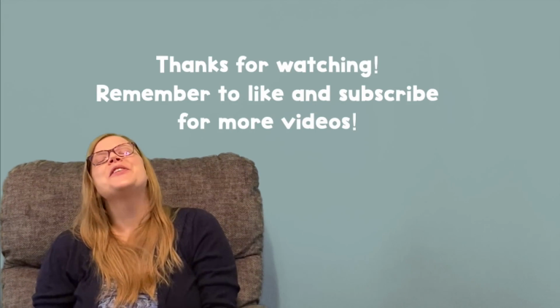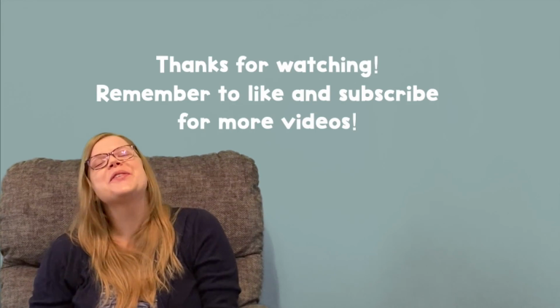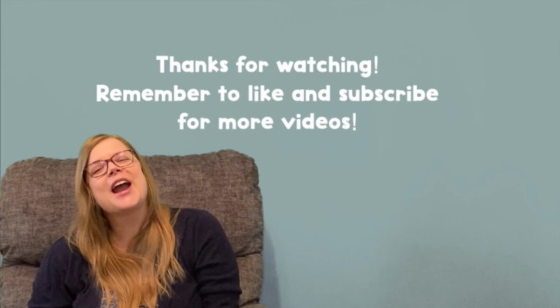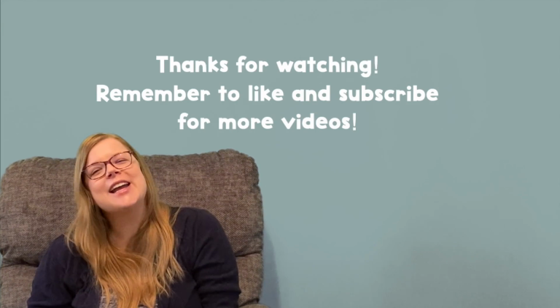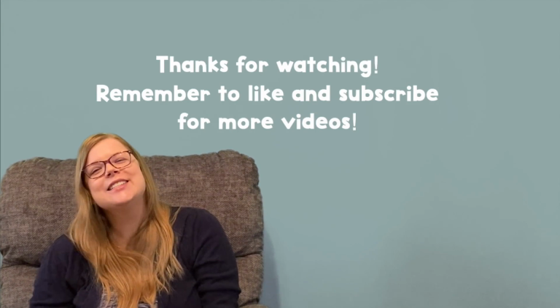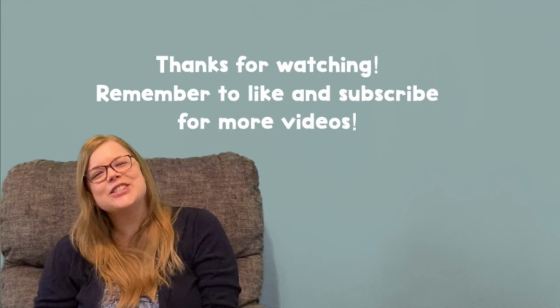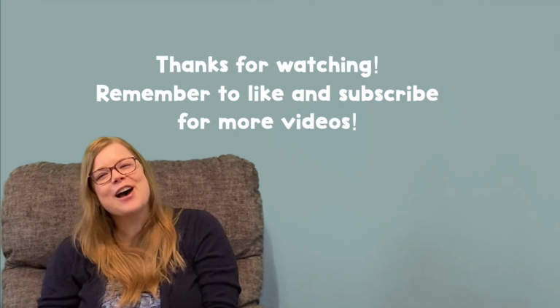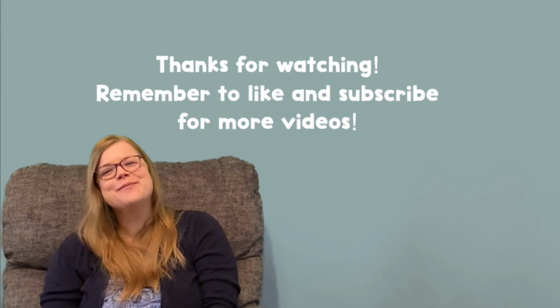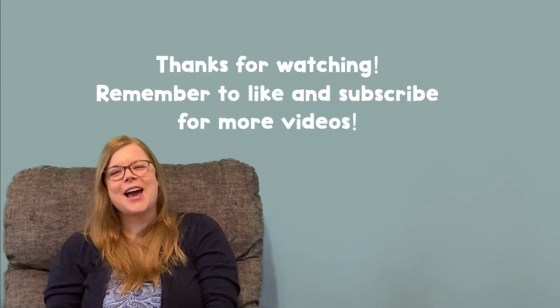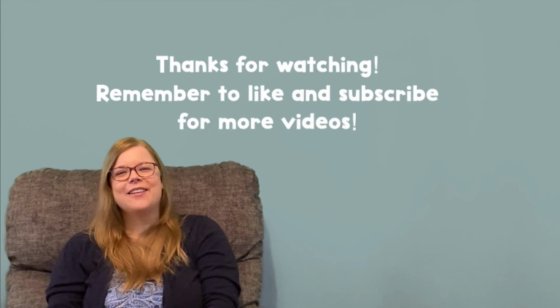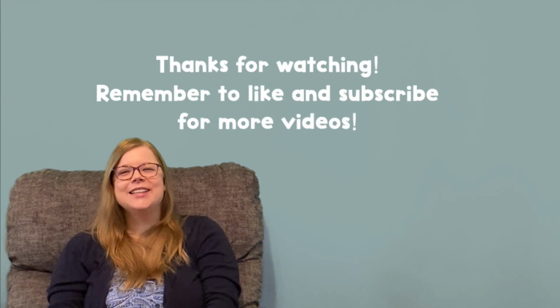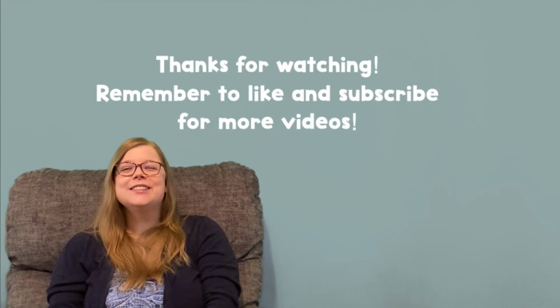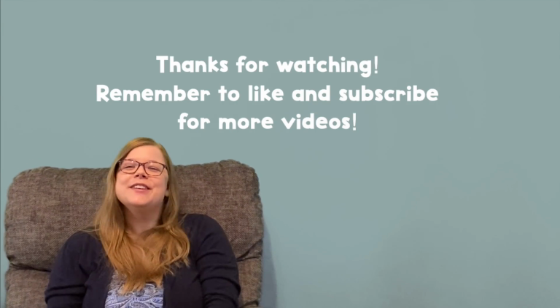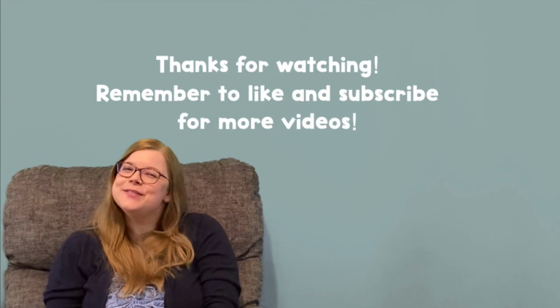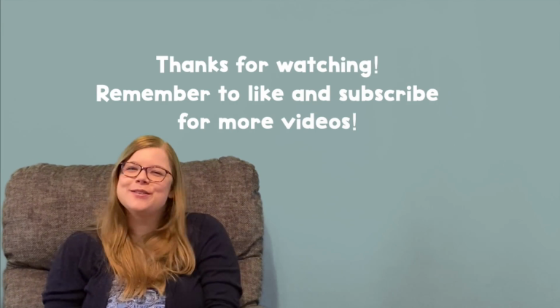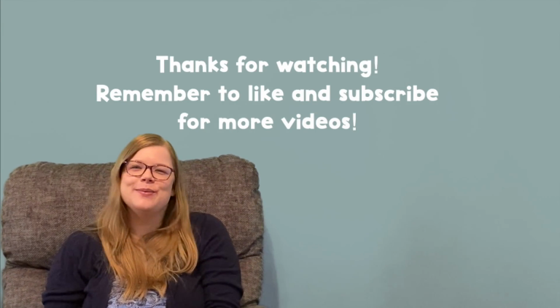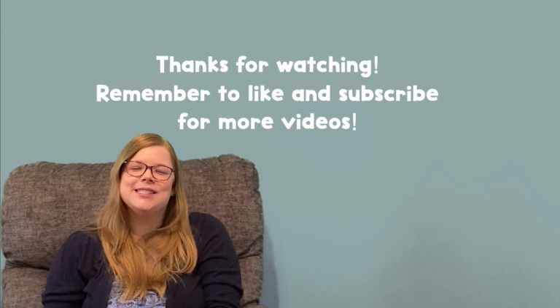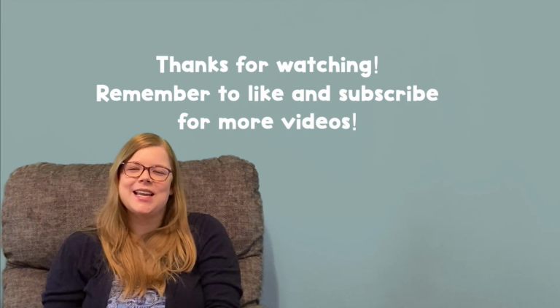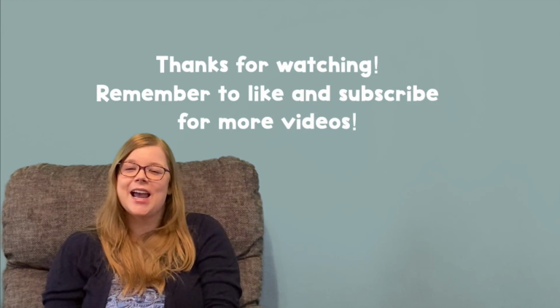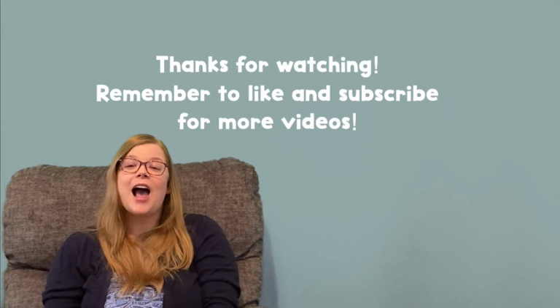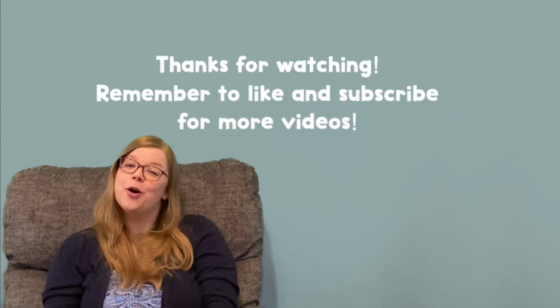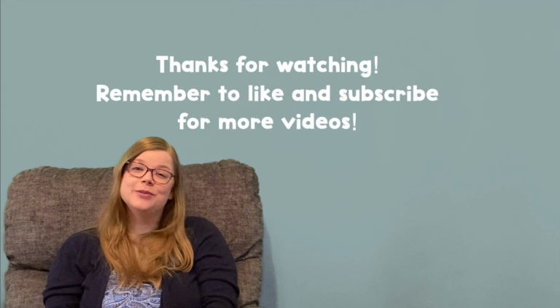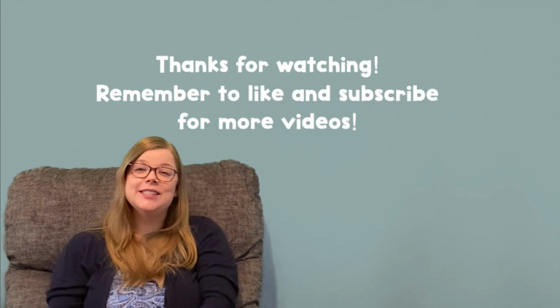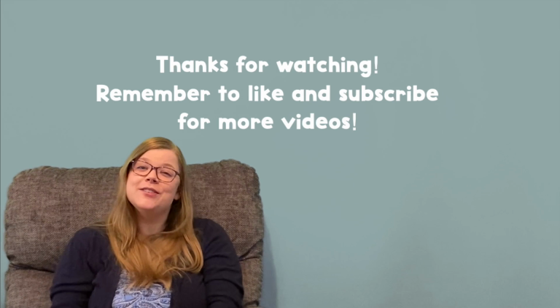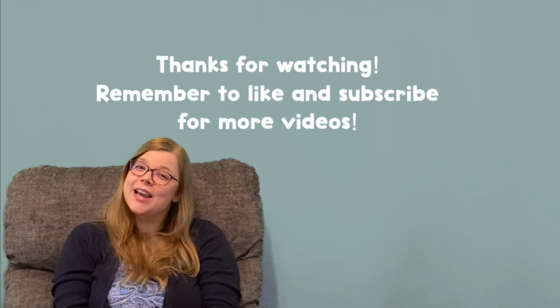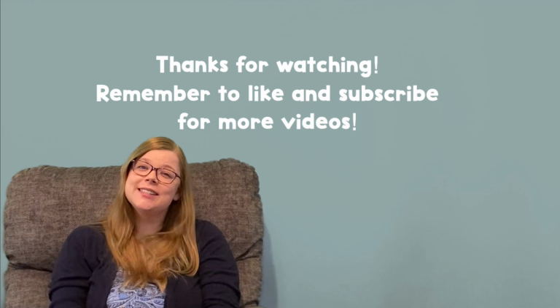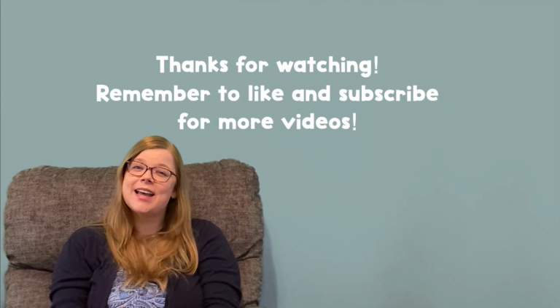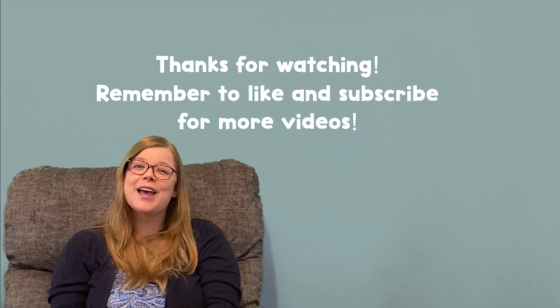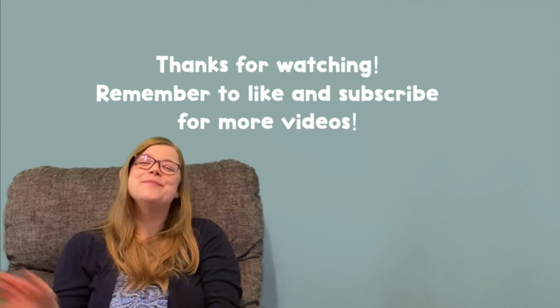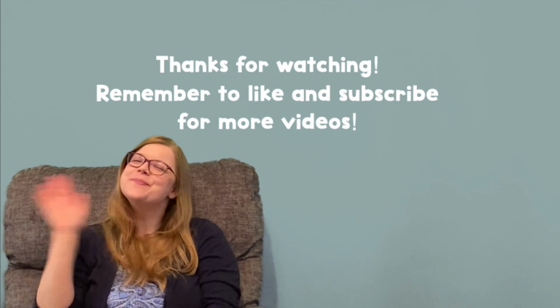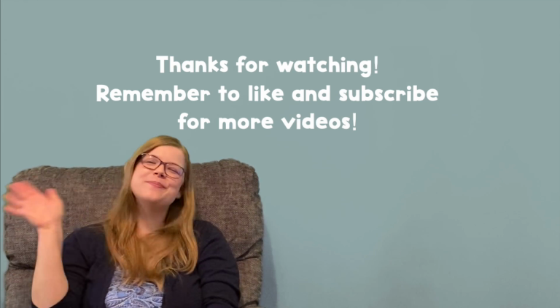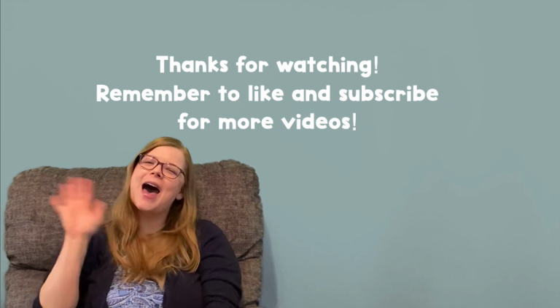Great job counting to 50 with me today. I hope to see you next time. Bye.